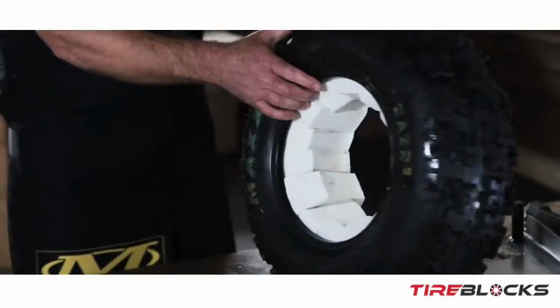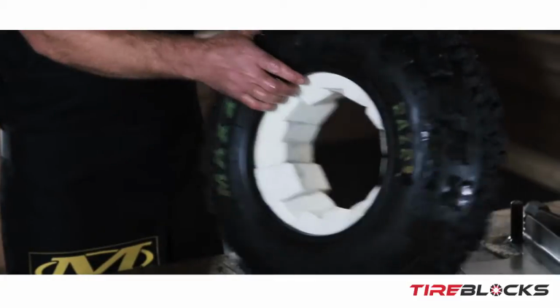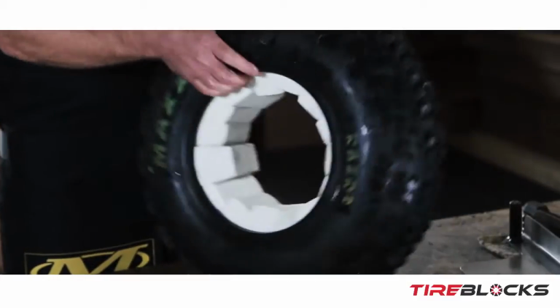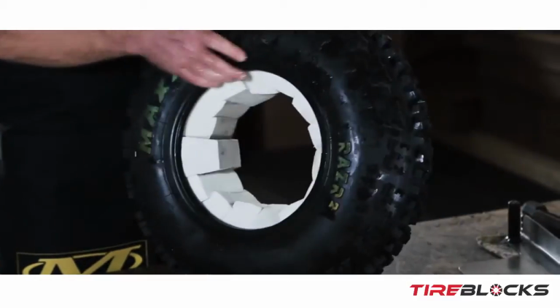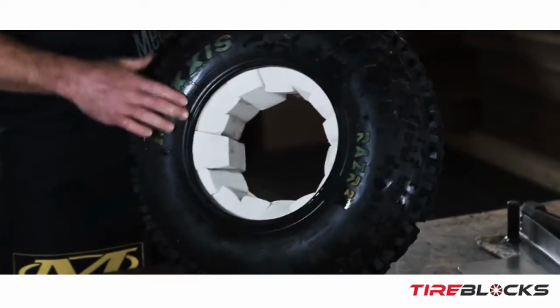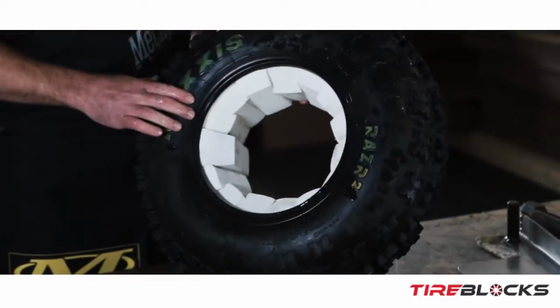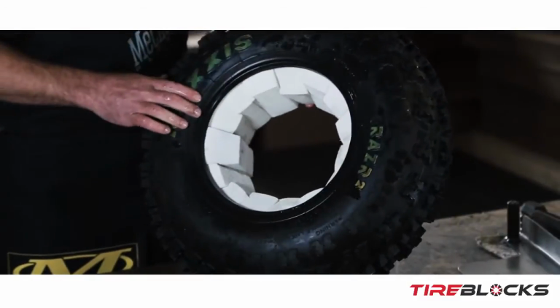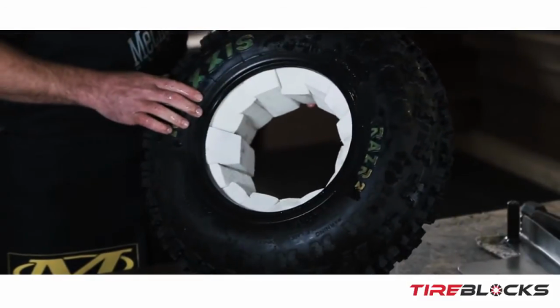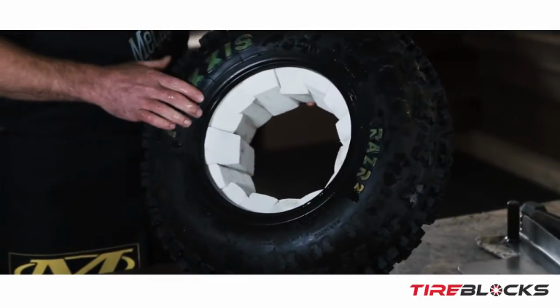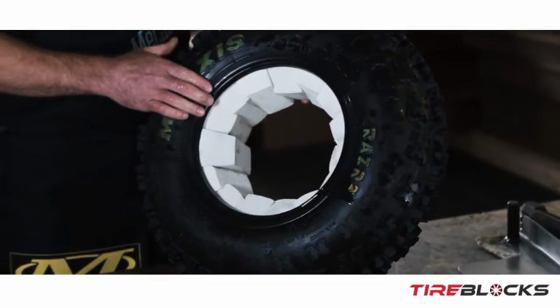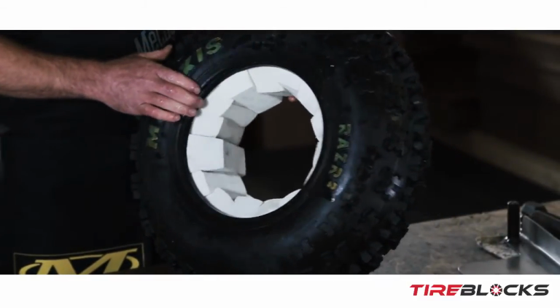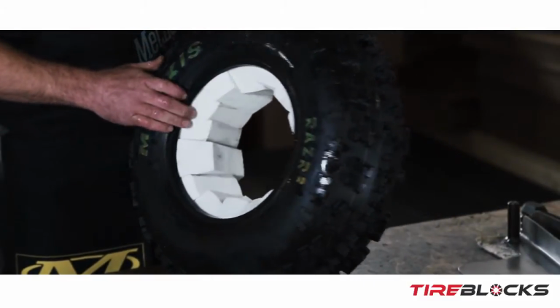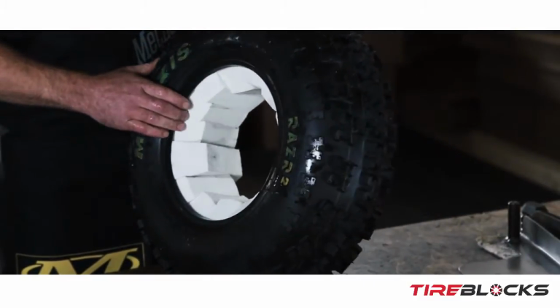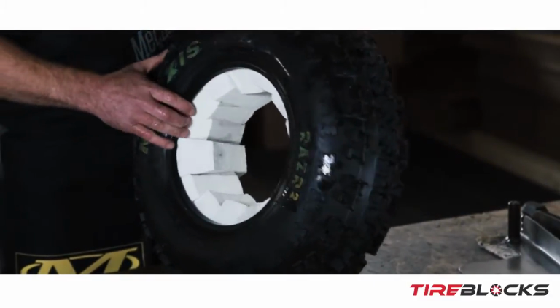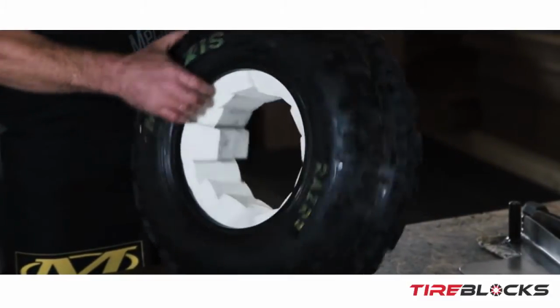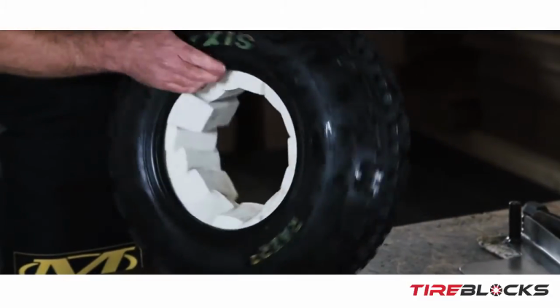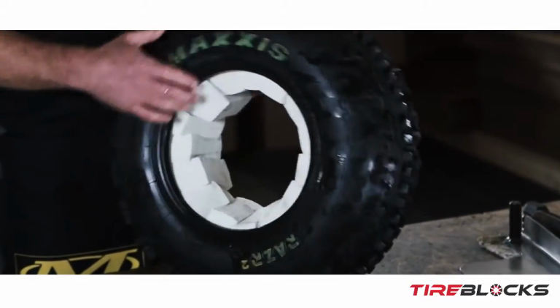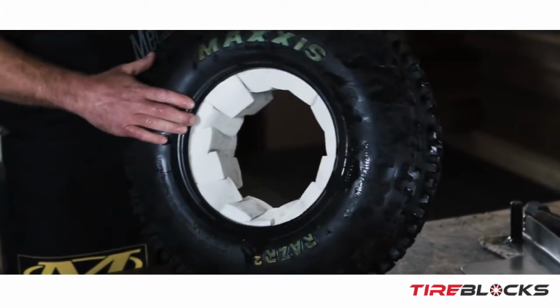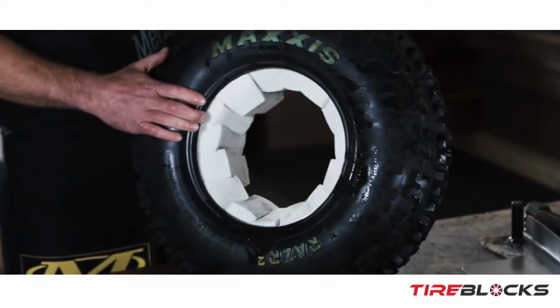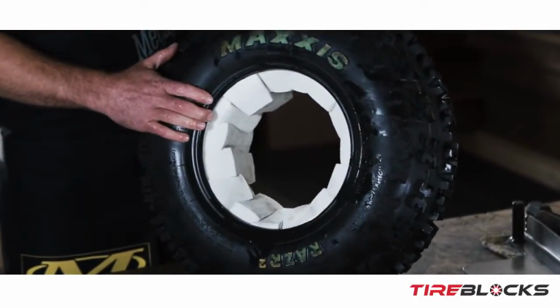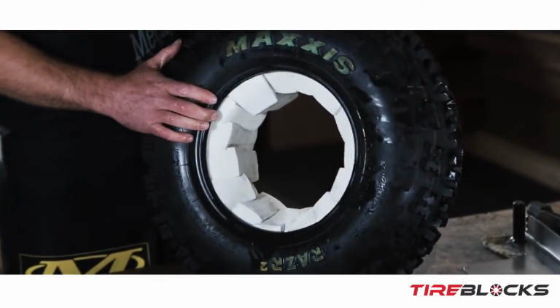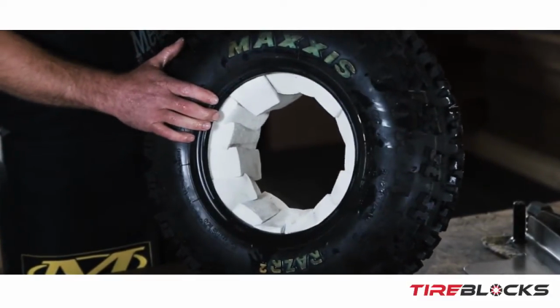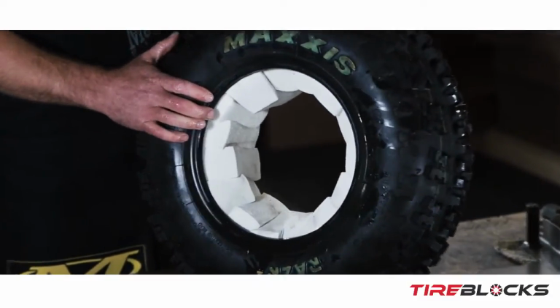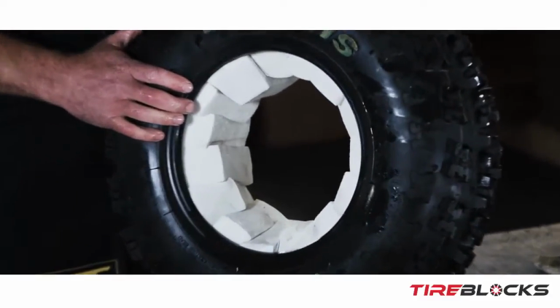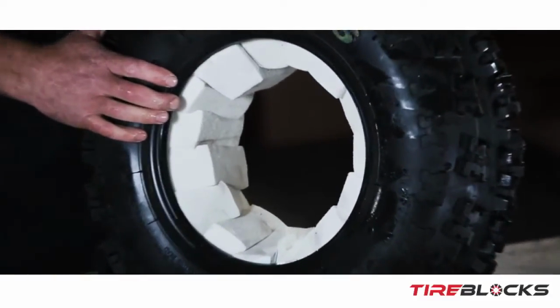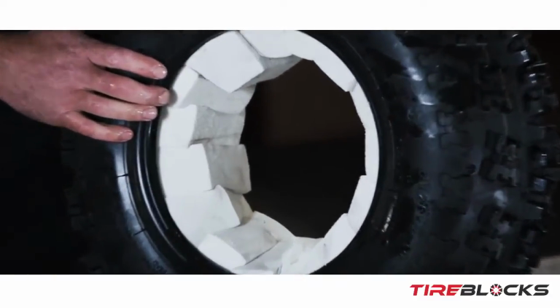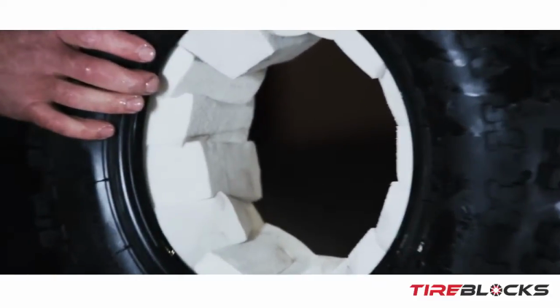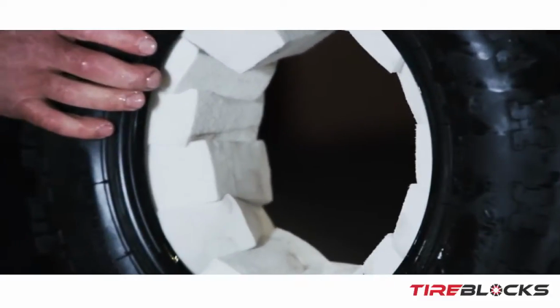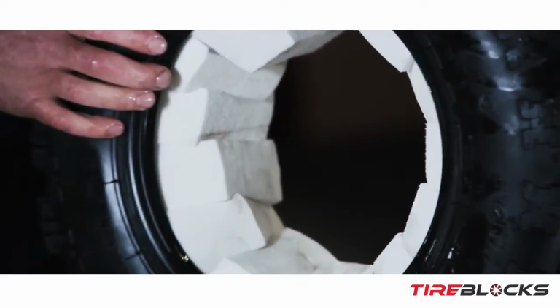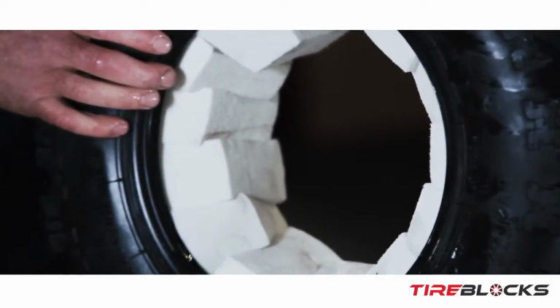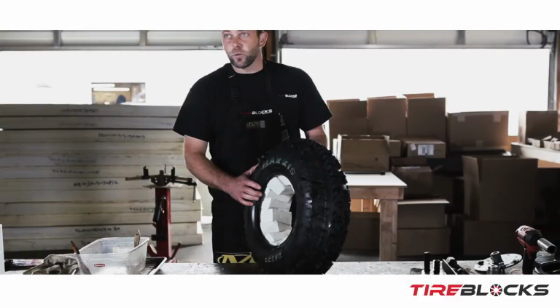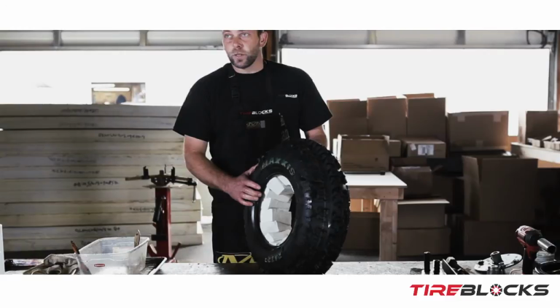There you have it — all the blocks are installed. Now it's time to install the wheel.